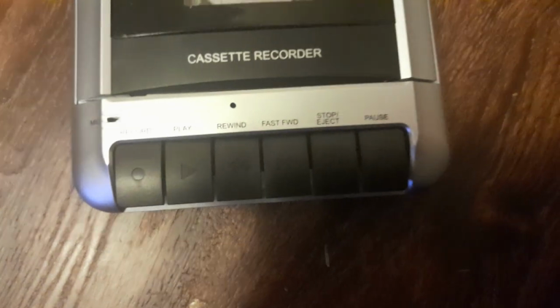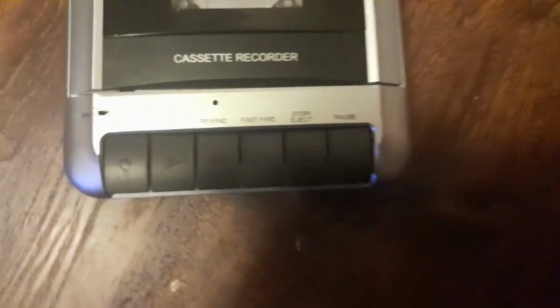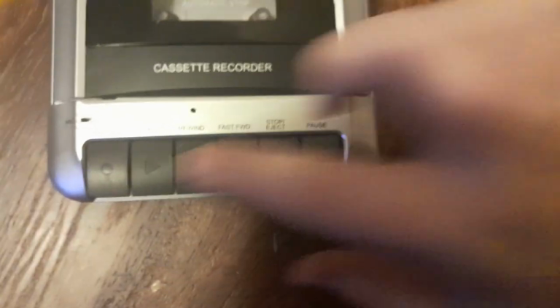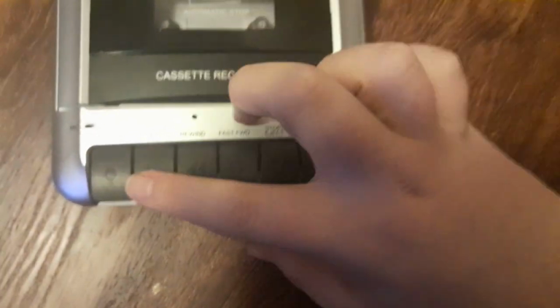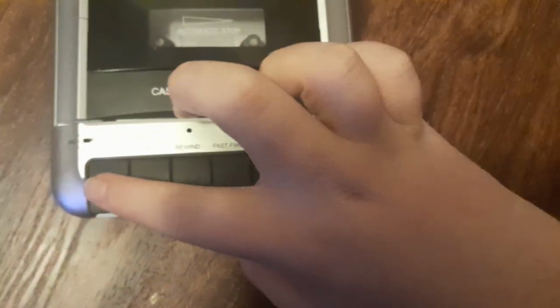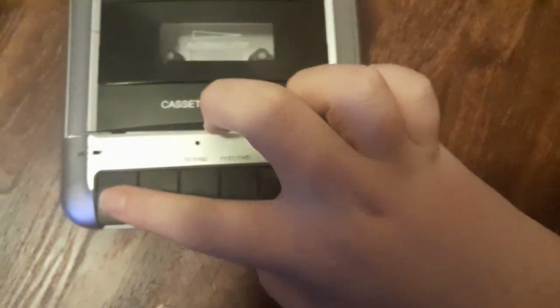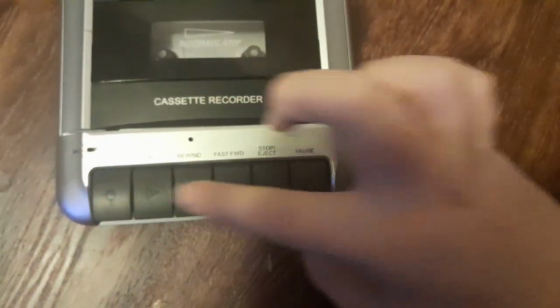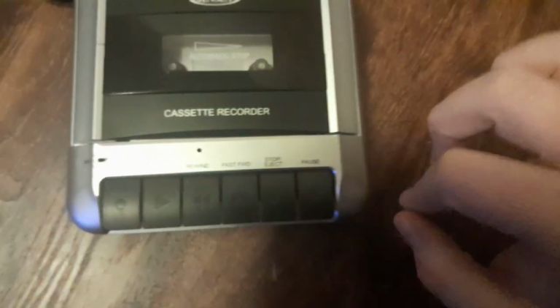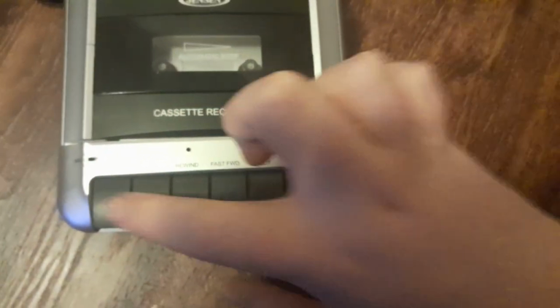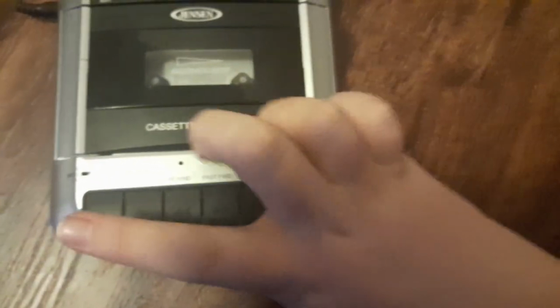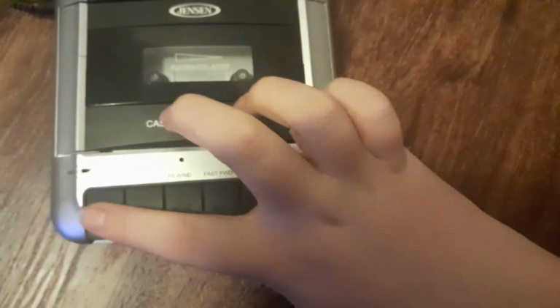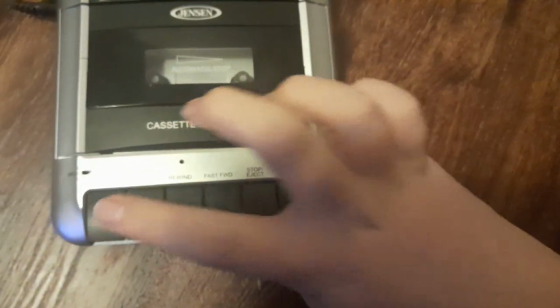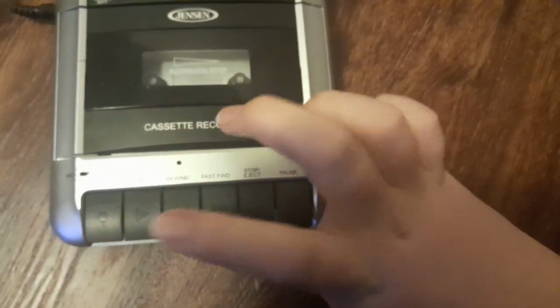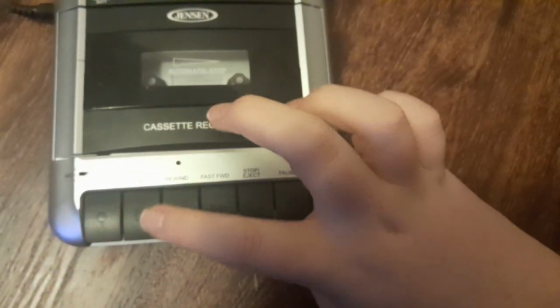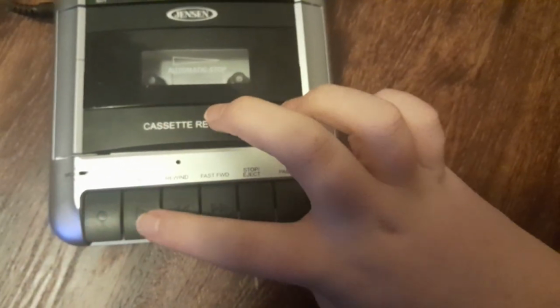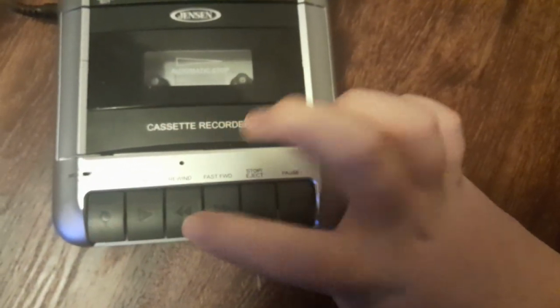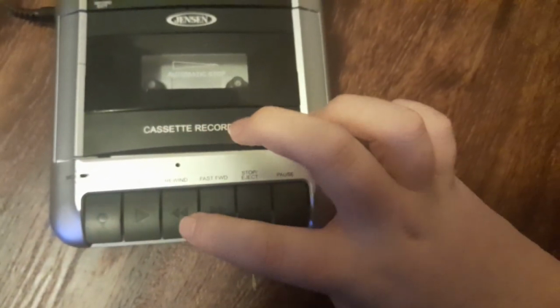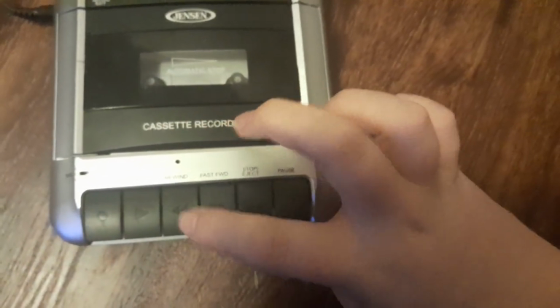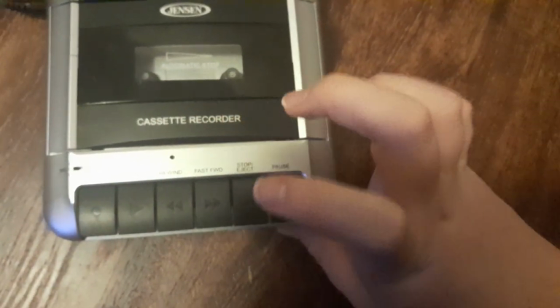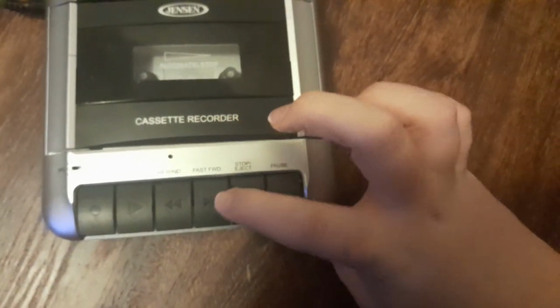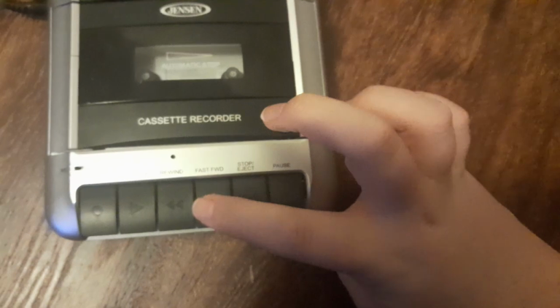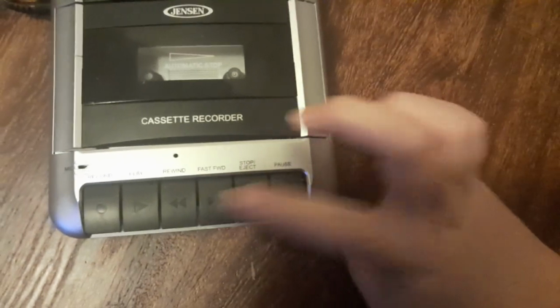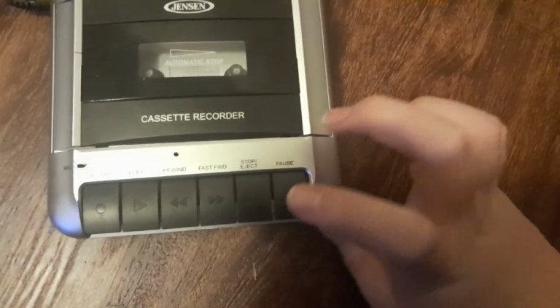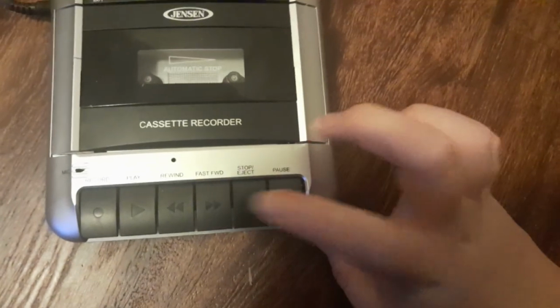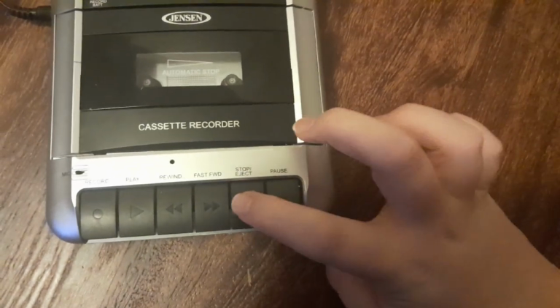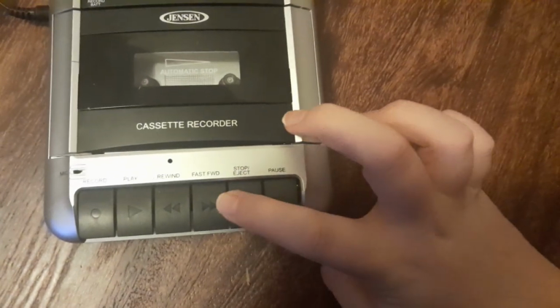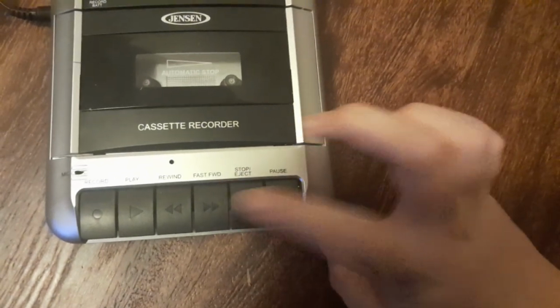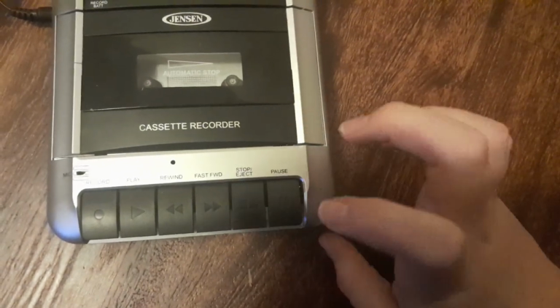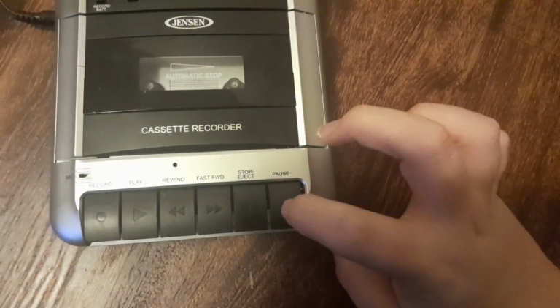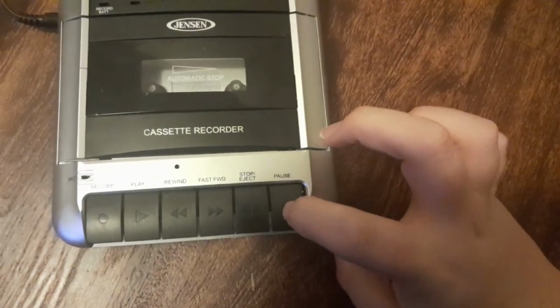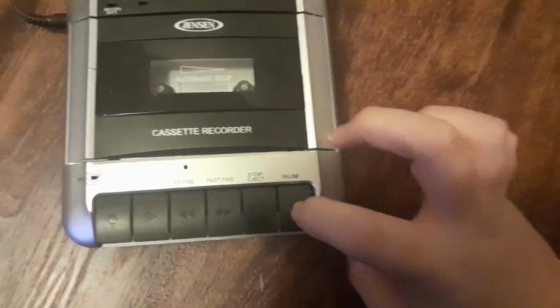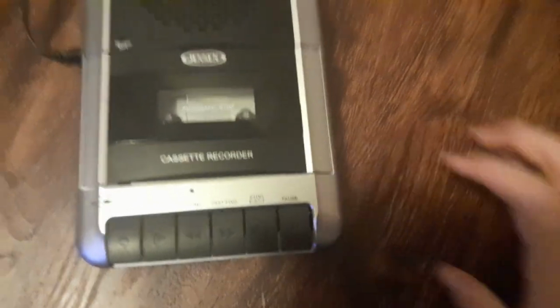Right over here are the buttons: record, play, rewind, fast rewind, stop, reject, and pause.